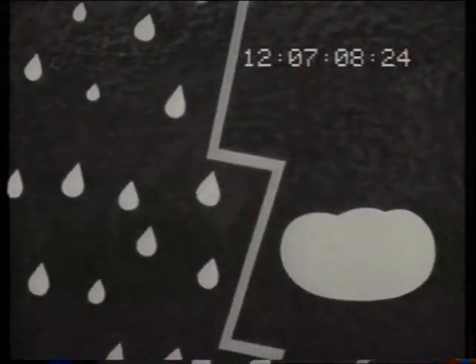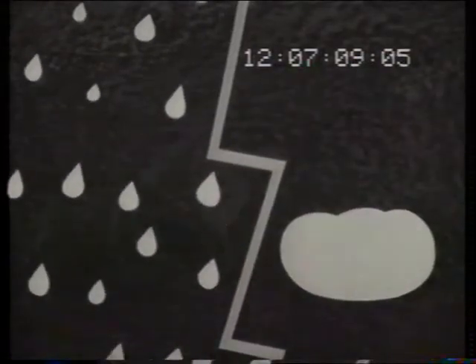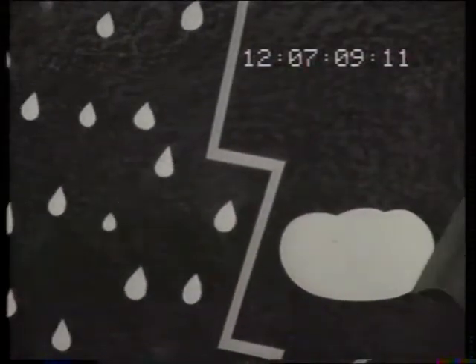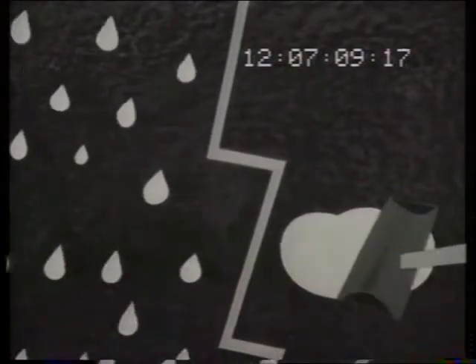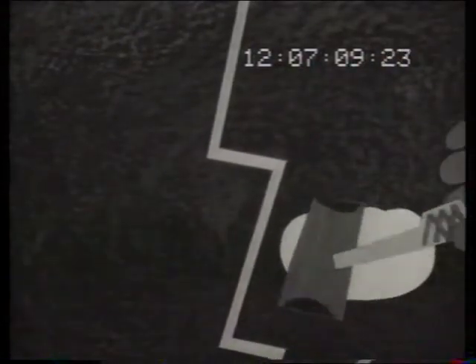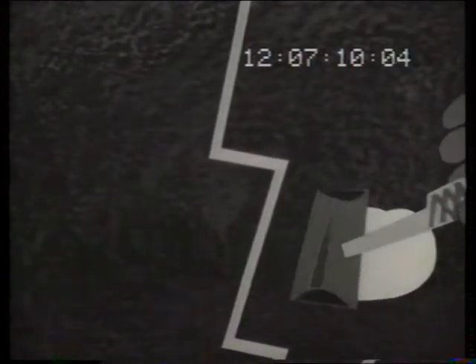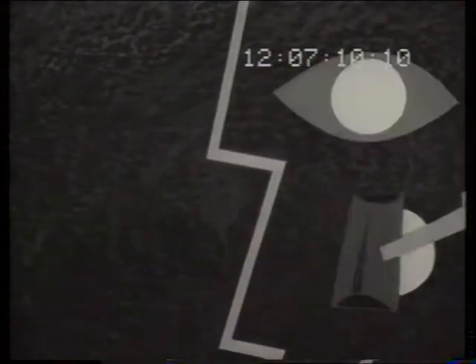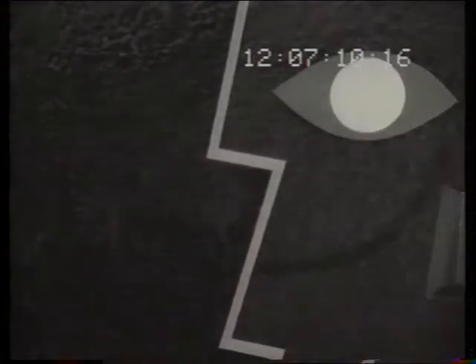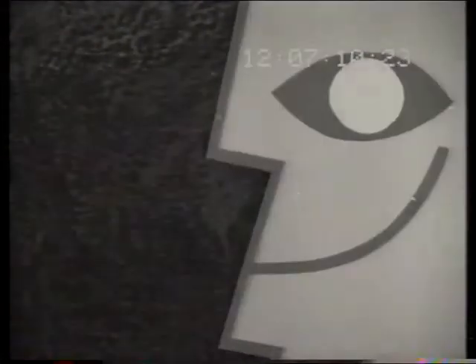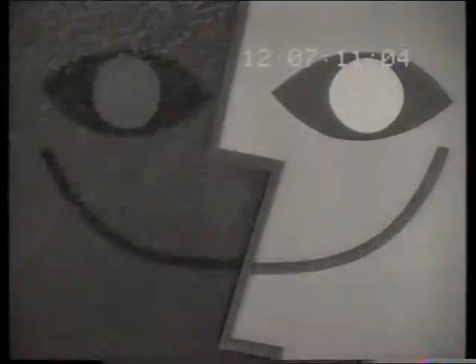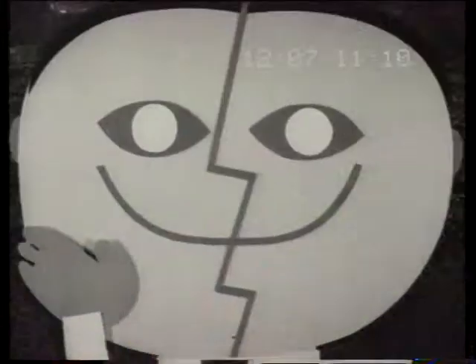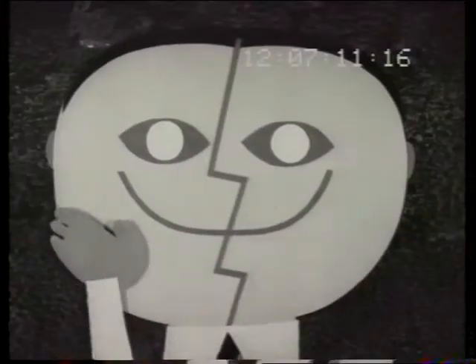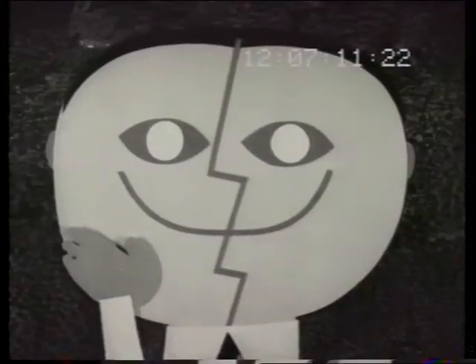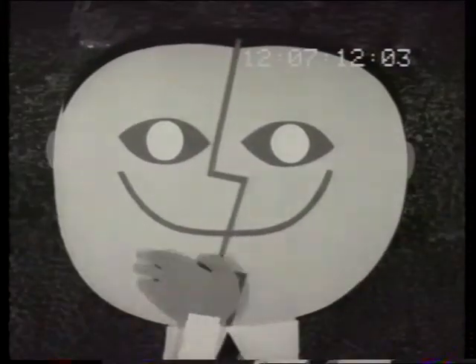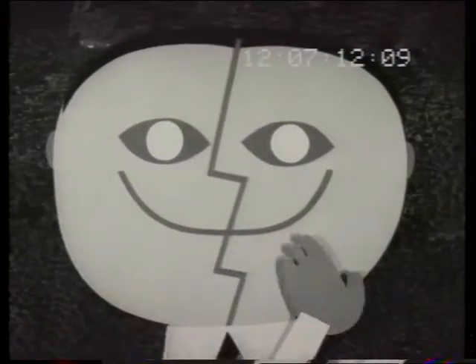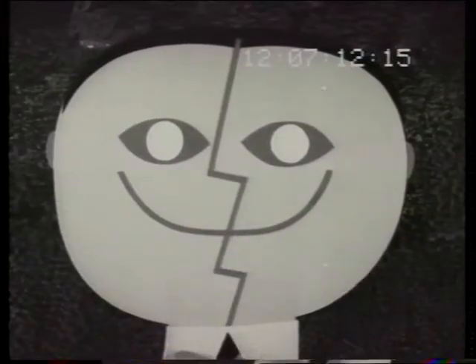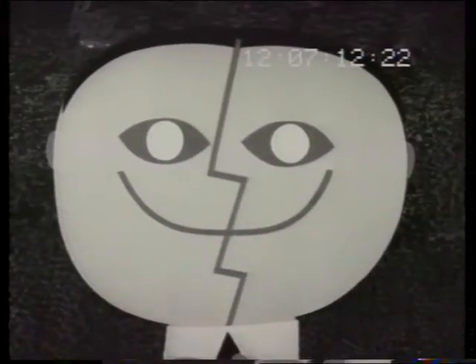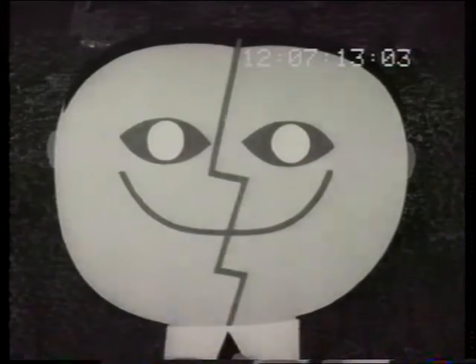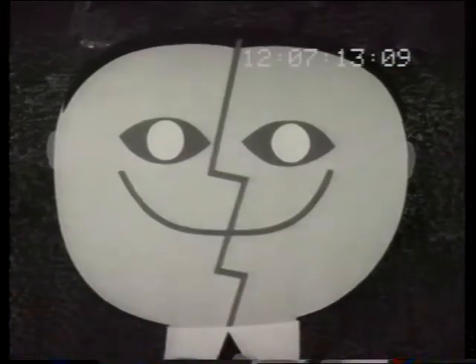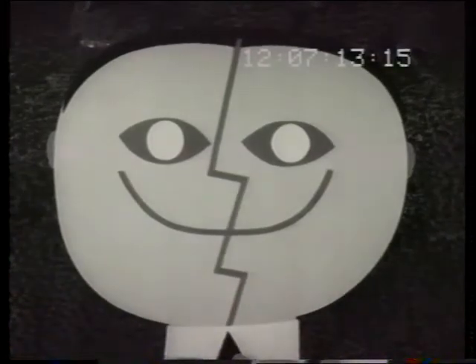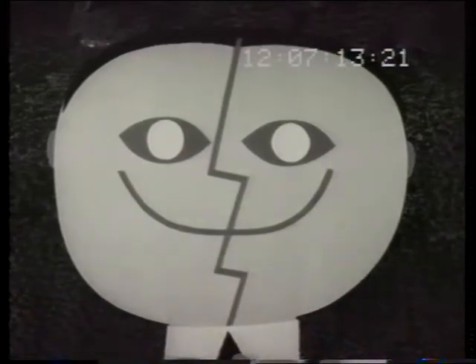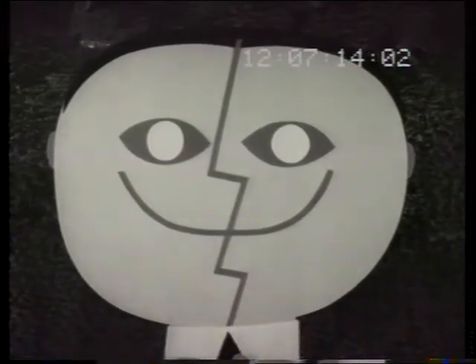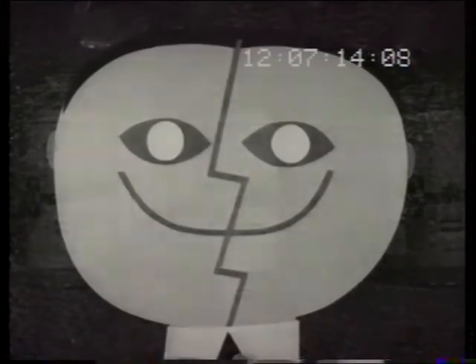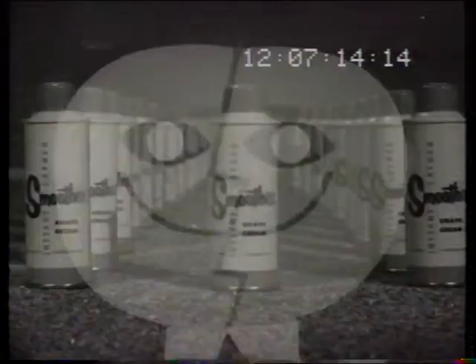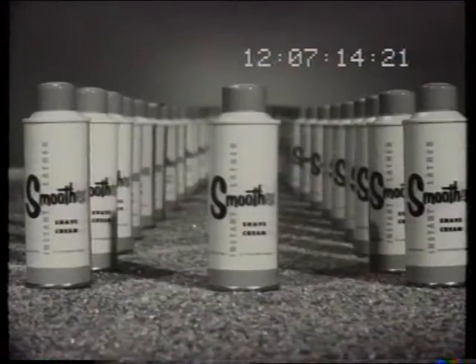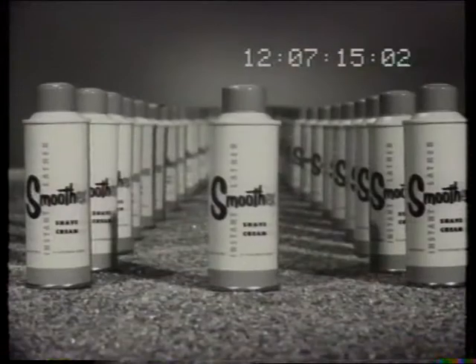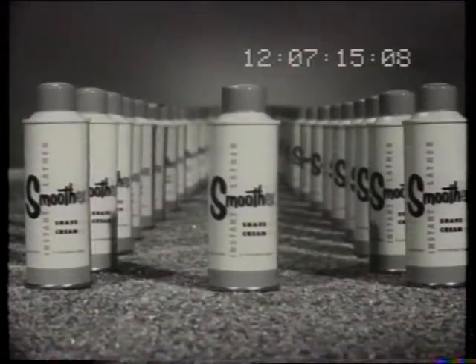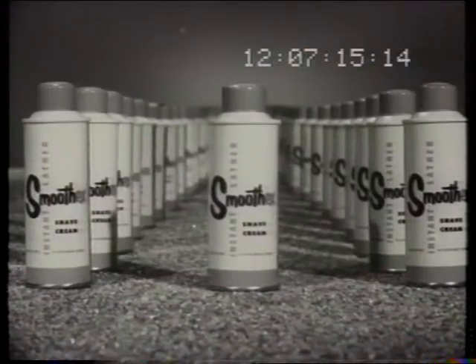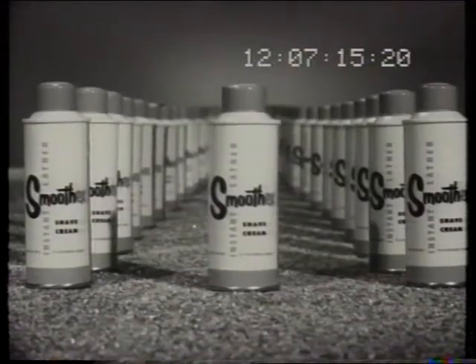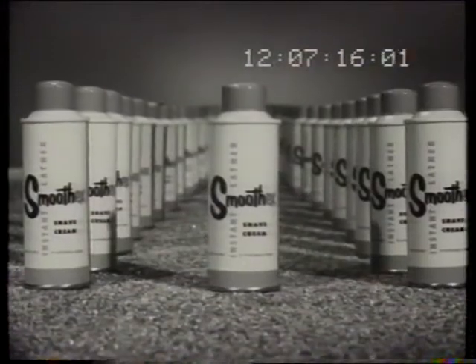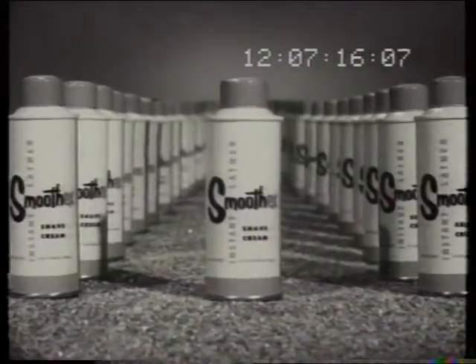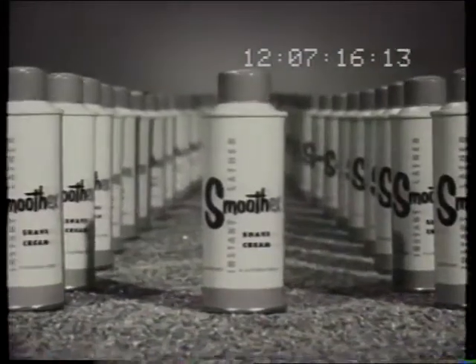Its built-in aftershave lotion makes your face feel tingling fresh. Soften up tough whiskers. Shave easy with Smooth-X.